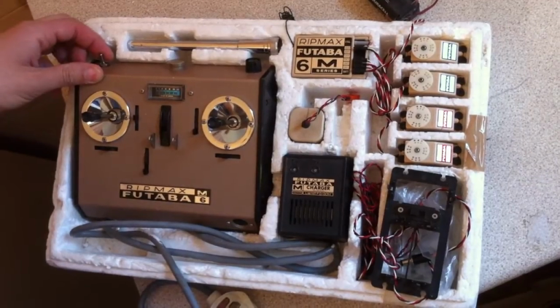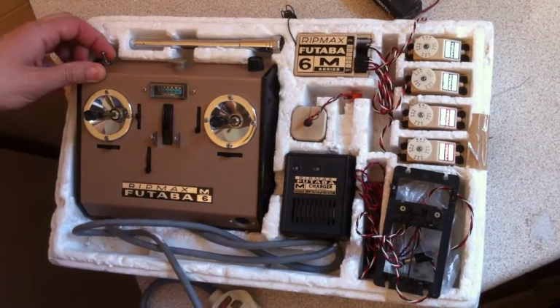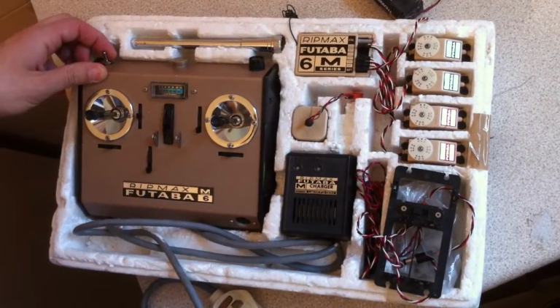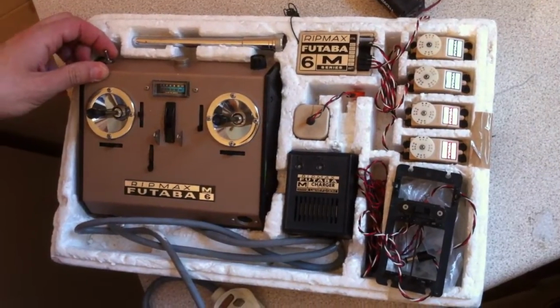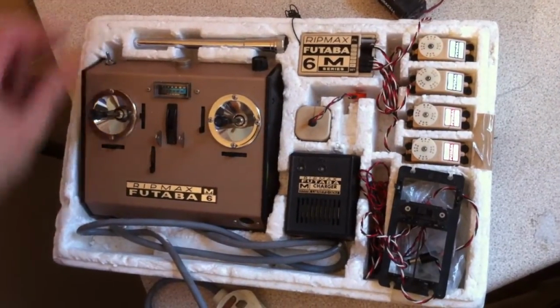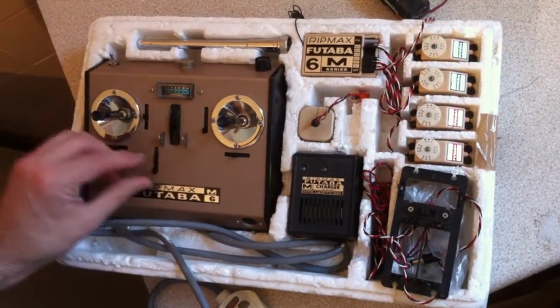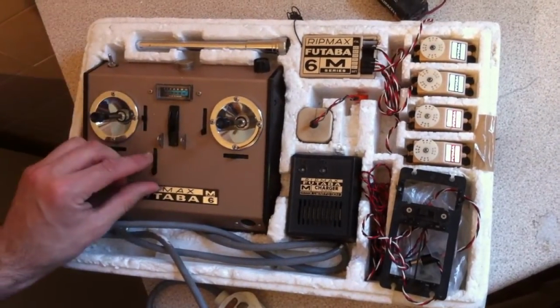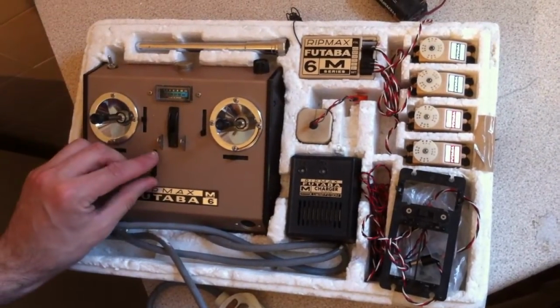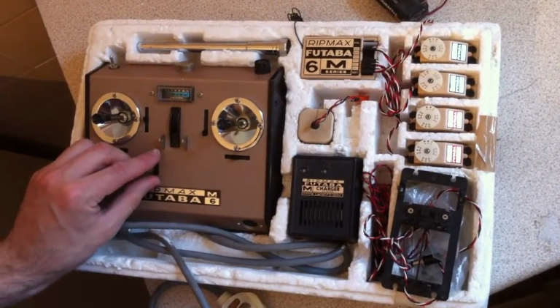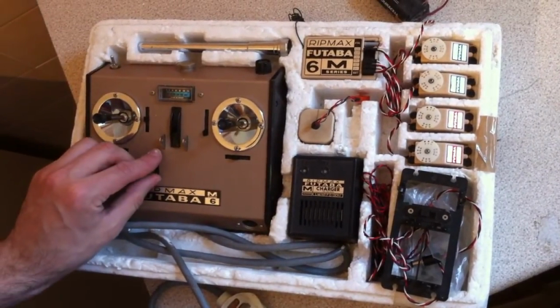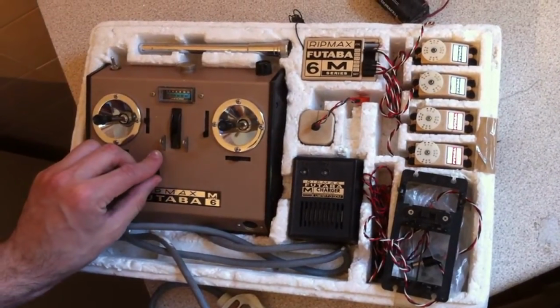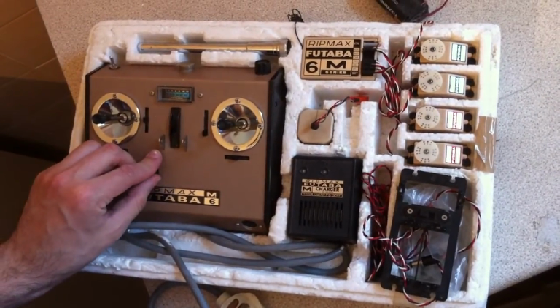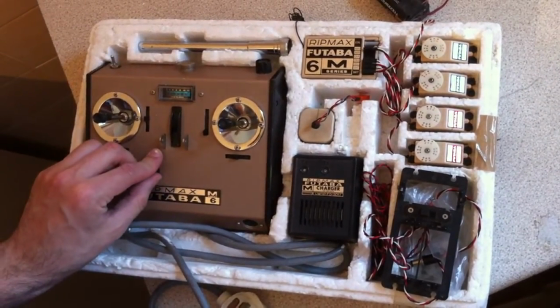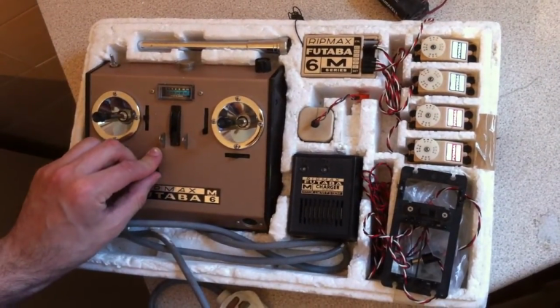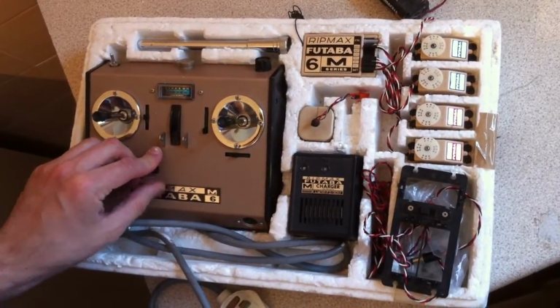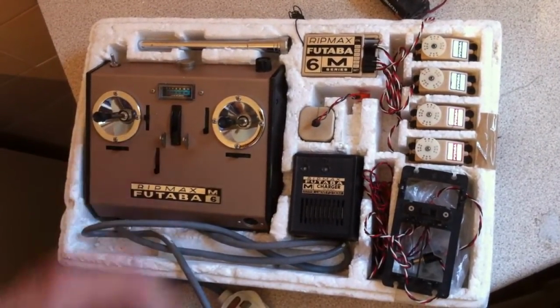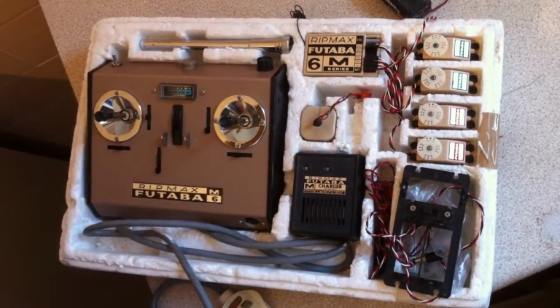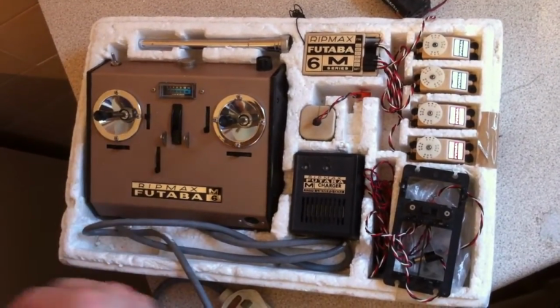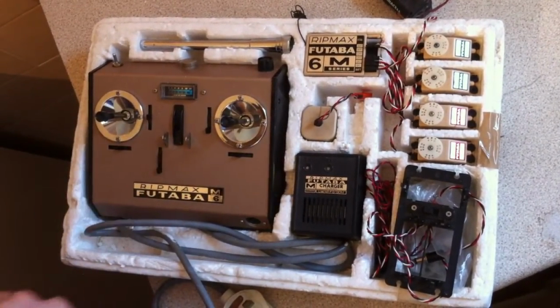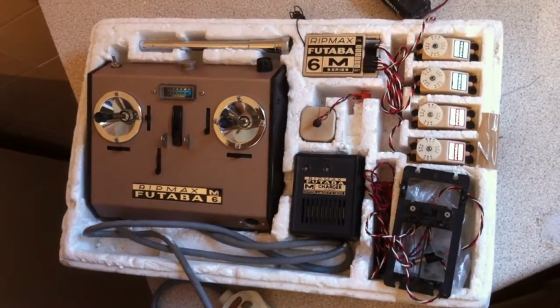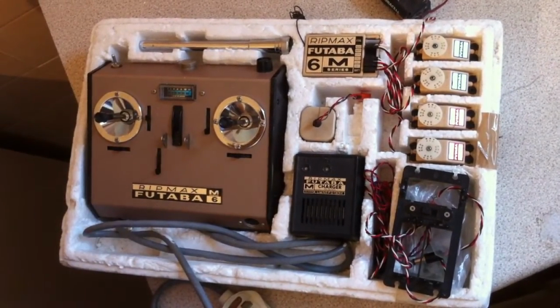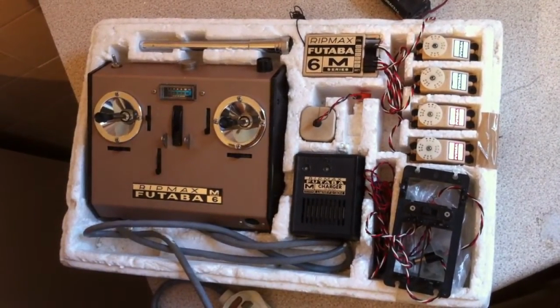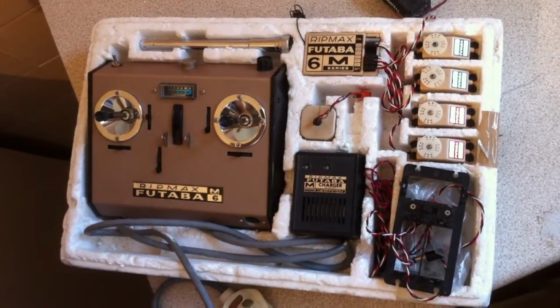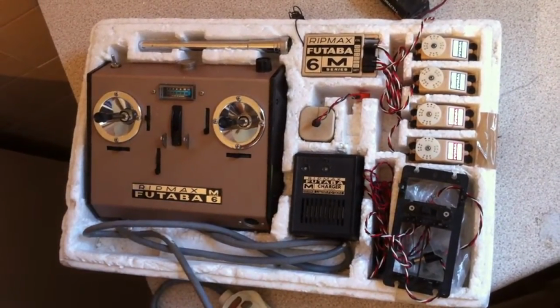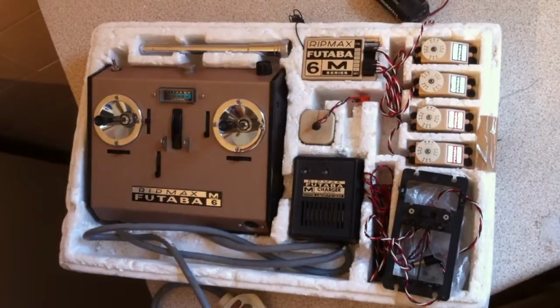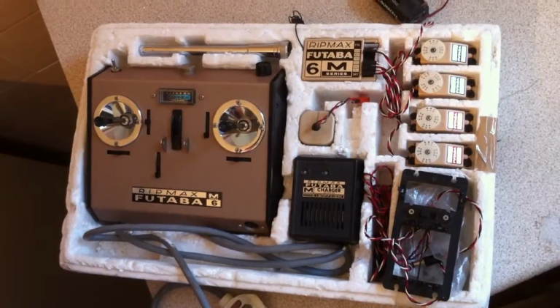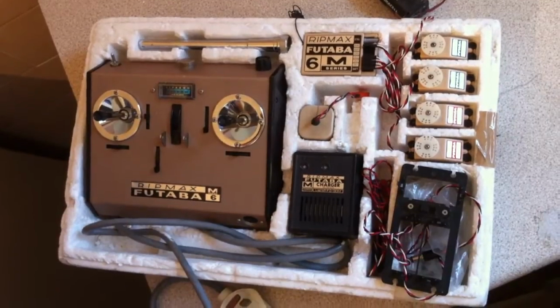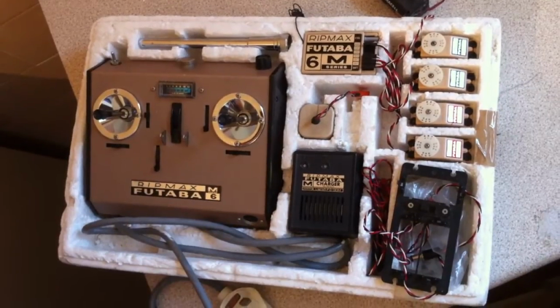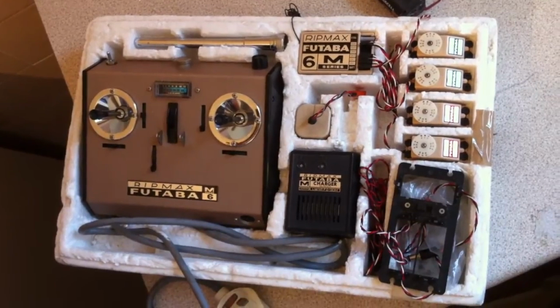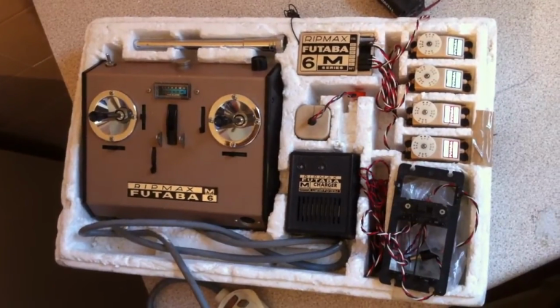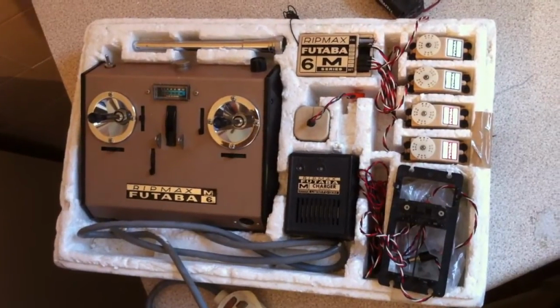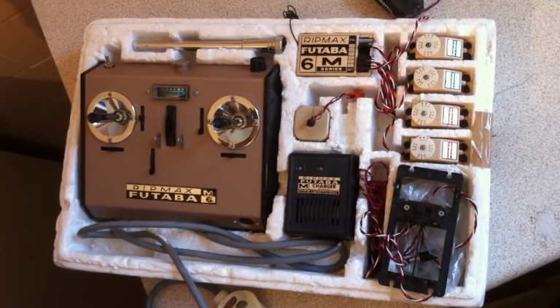There you go — a 30-year-old radio set. I don't believe this was ever fitted in a model because it's in such good condition.